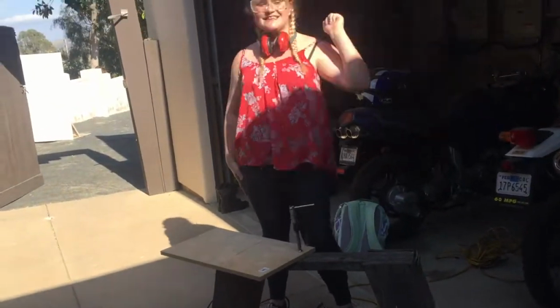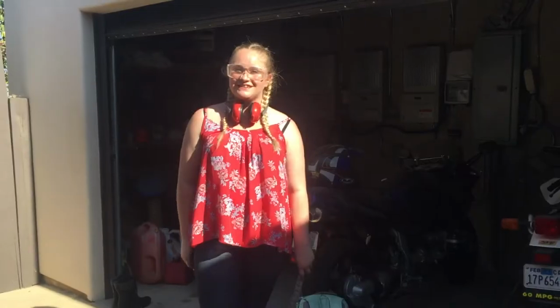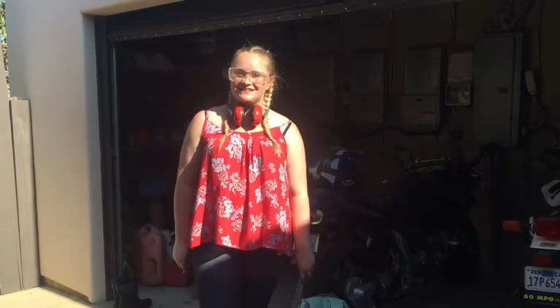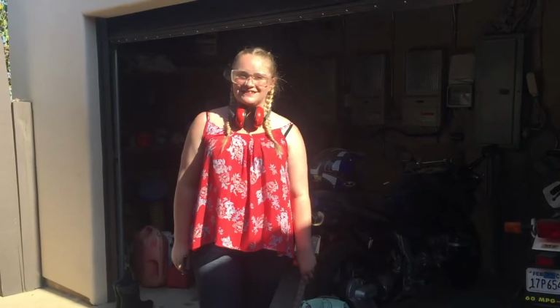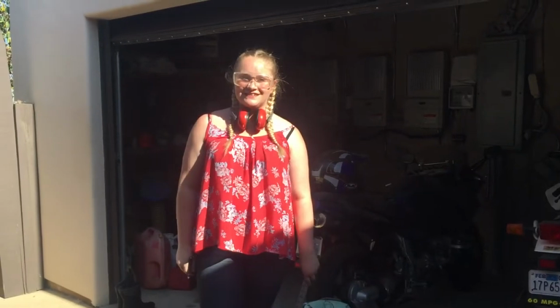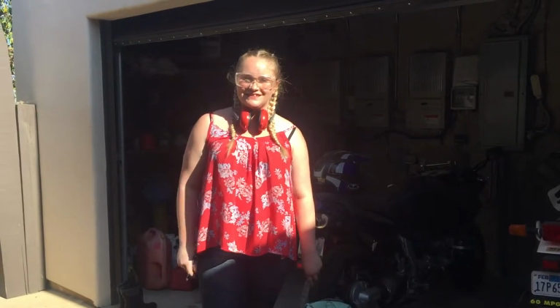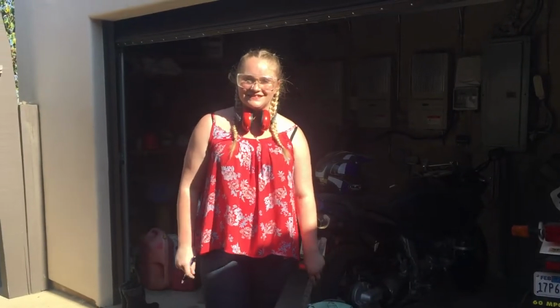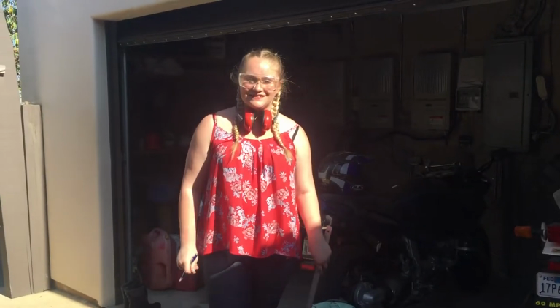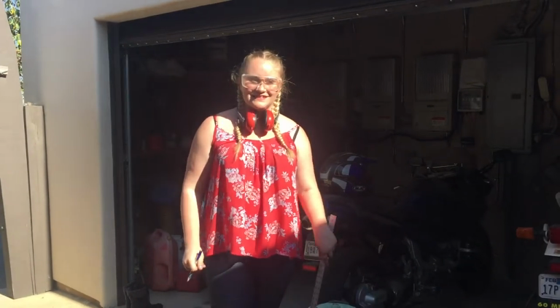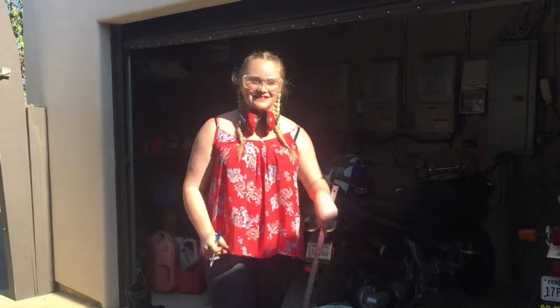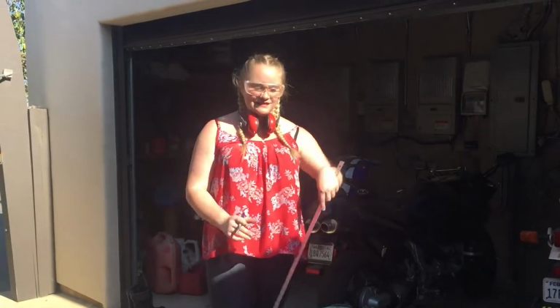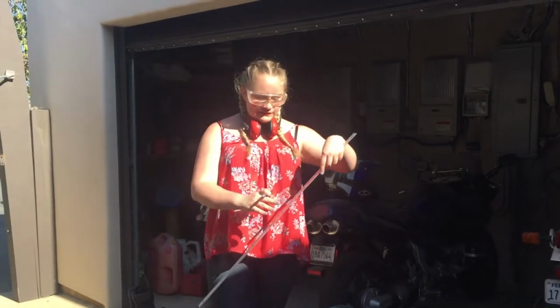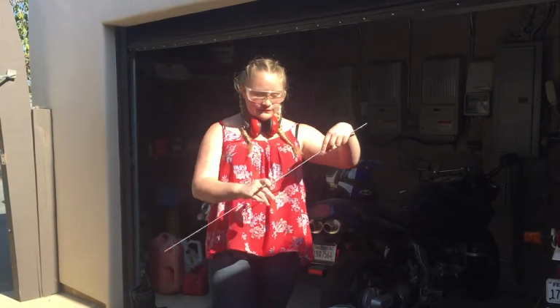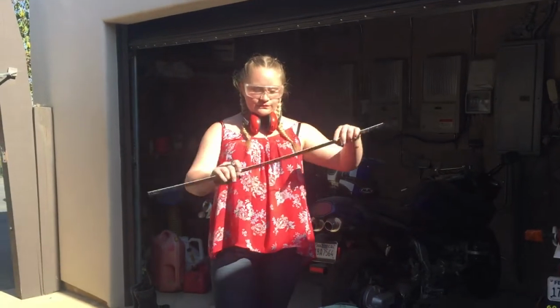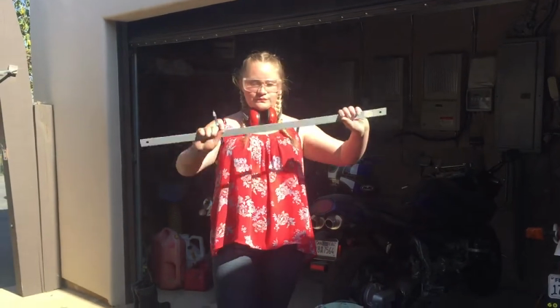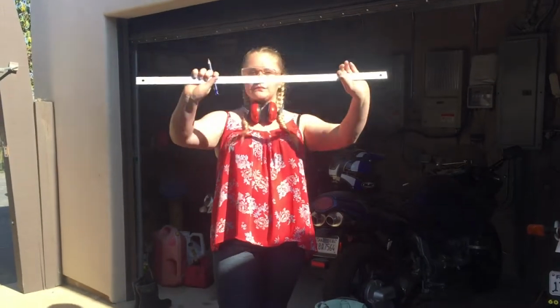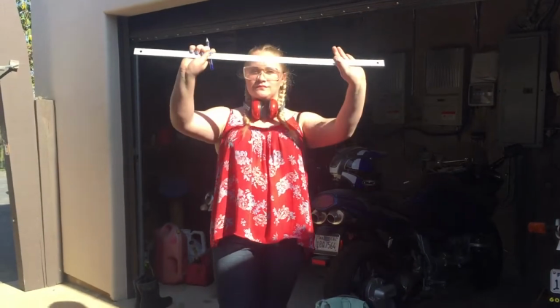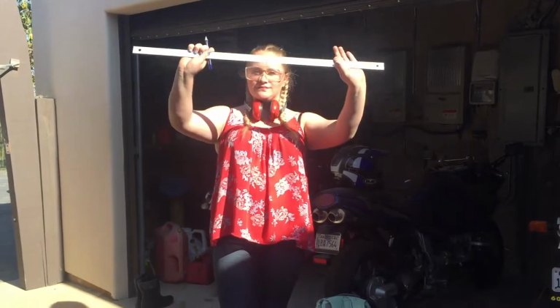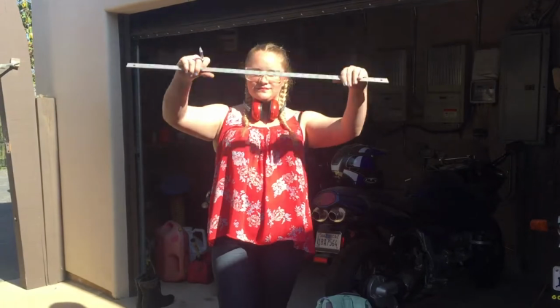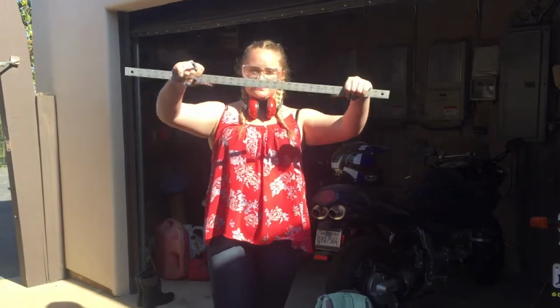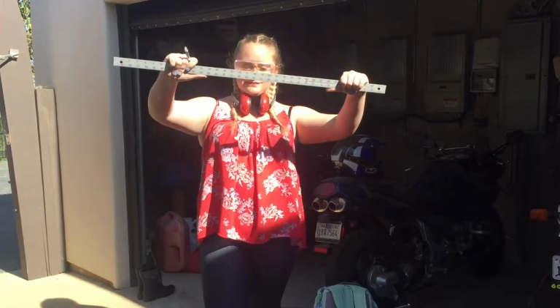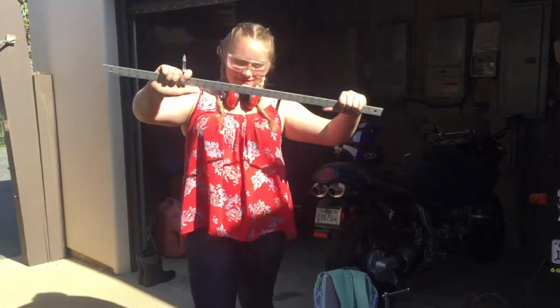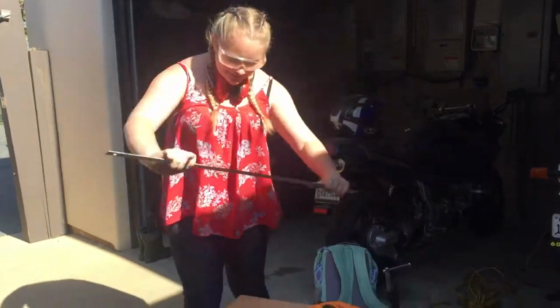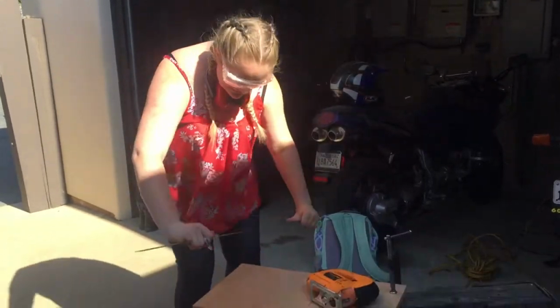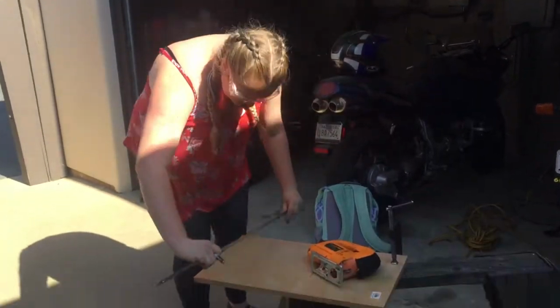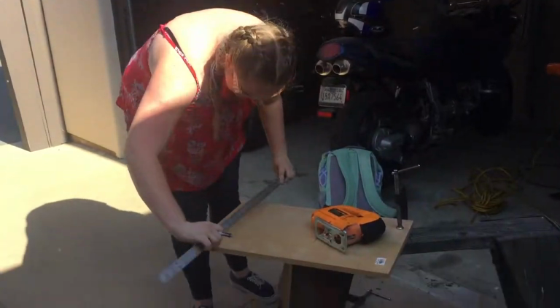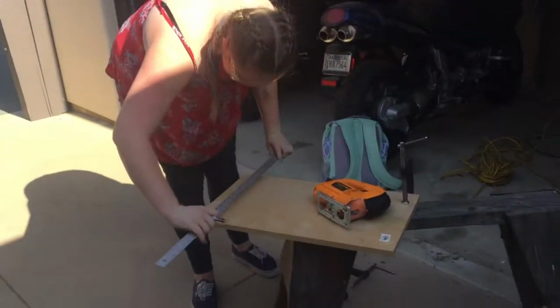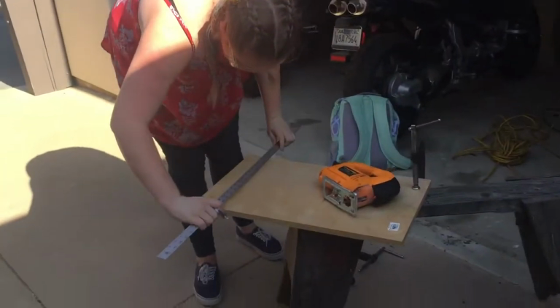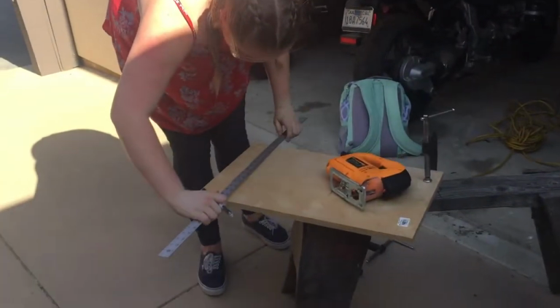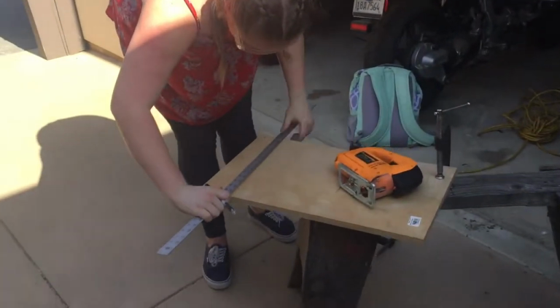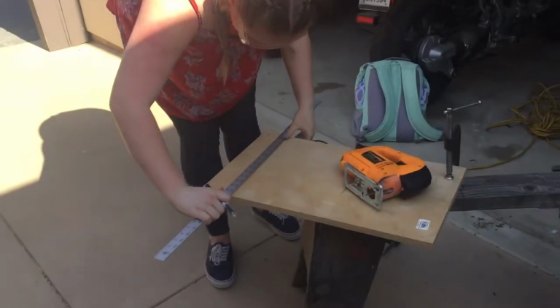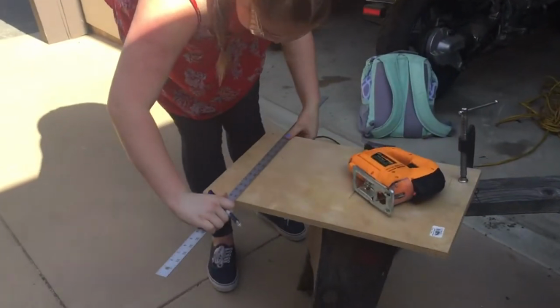Before you start using your jigsaw, be sure to sketch out your work. Measure twice, cut once.